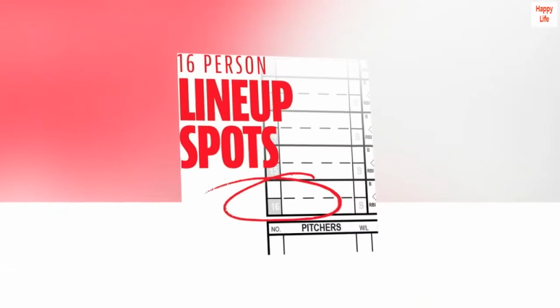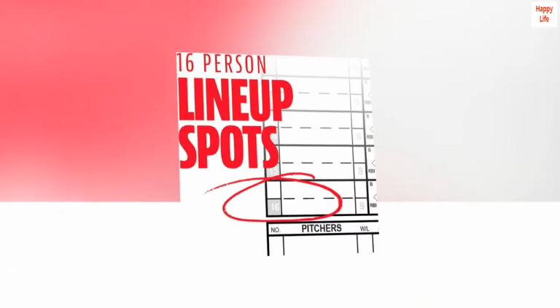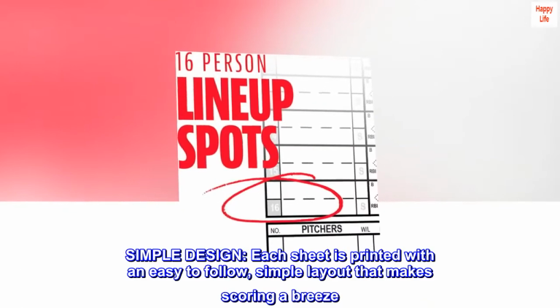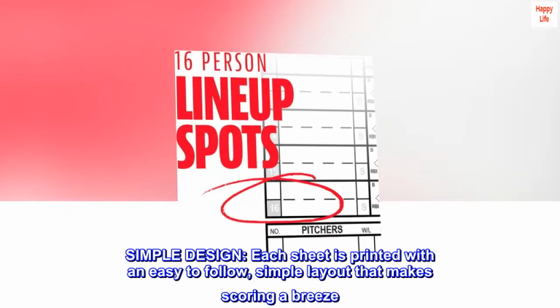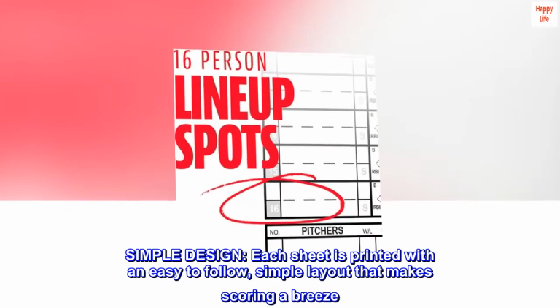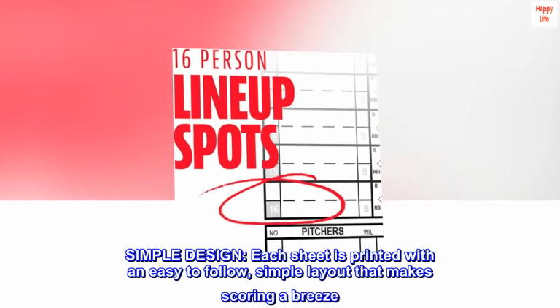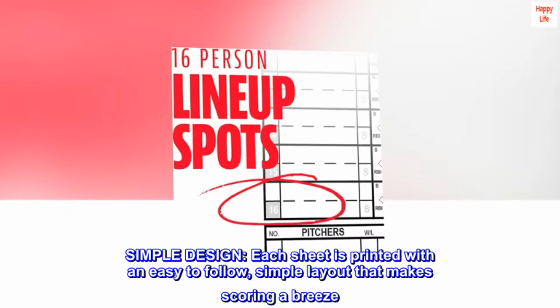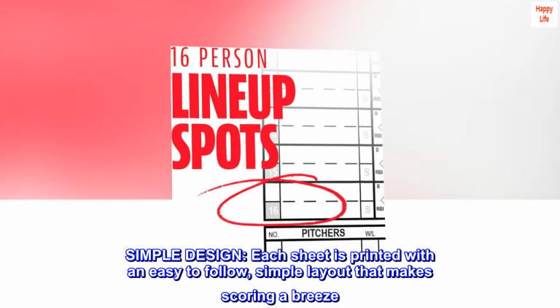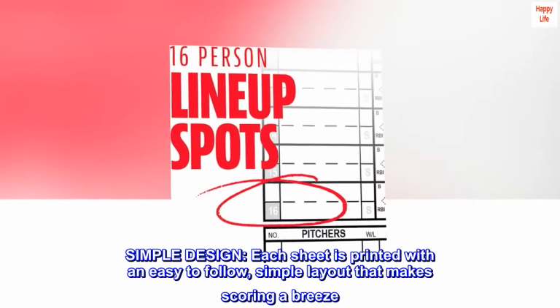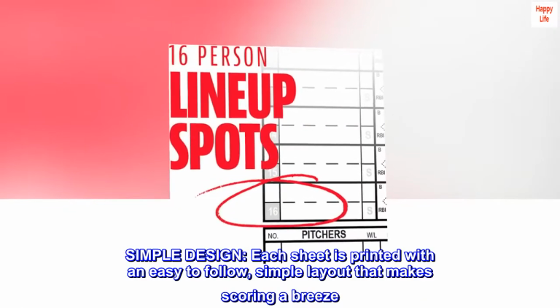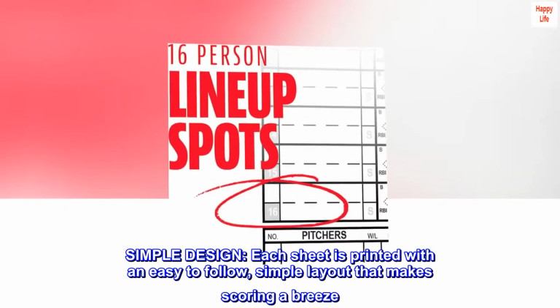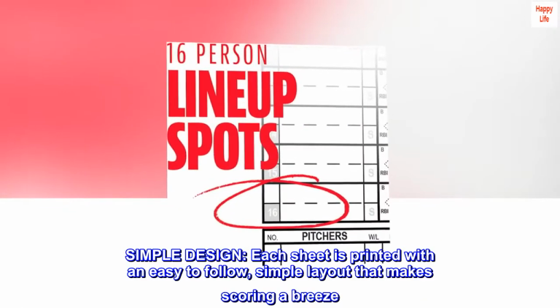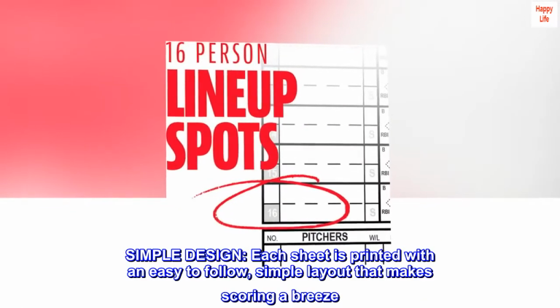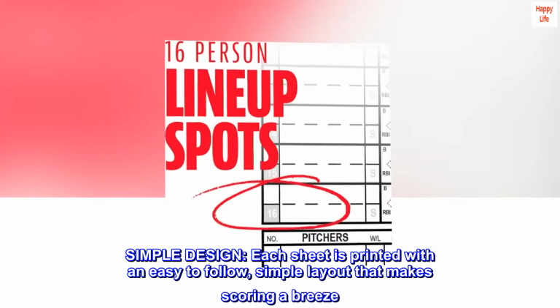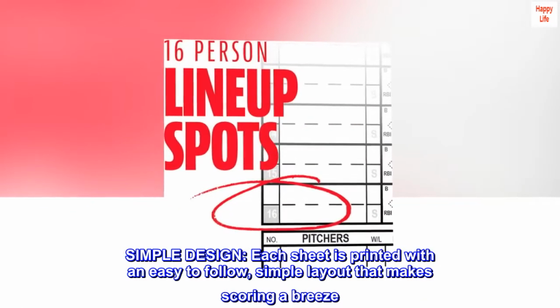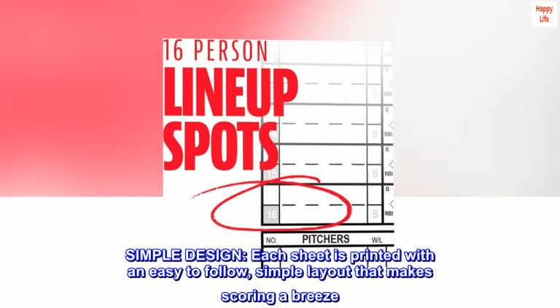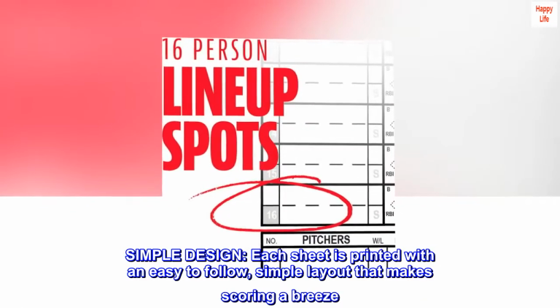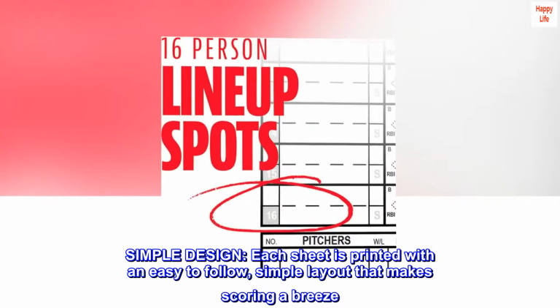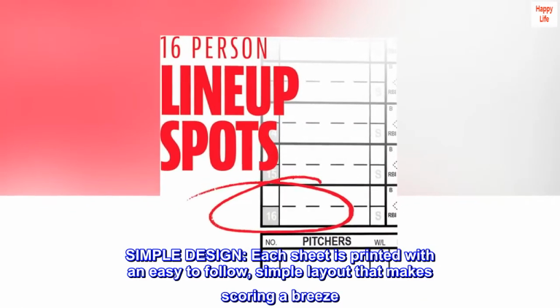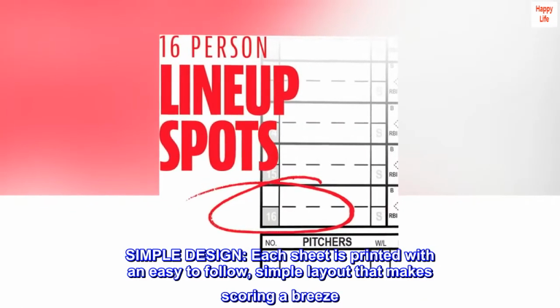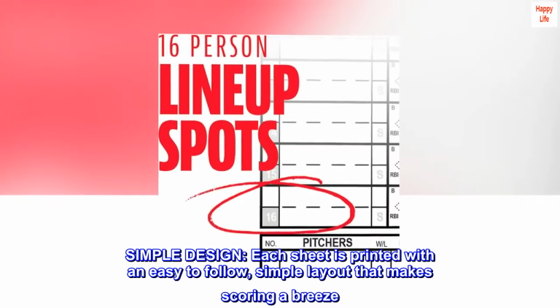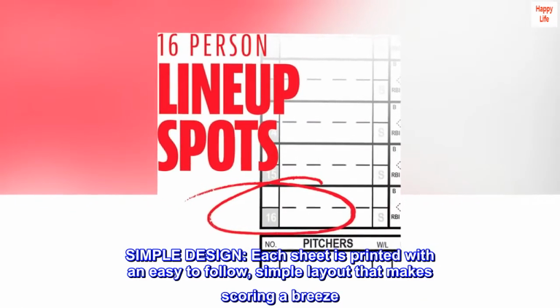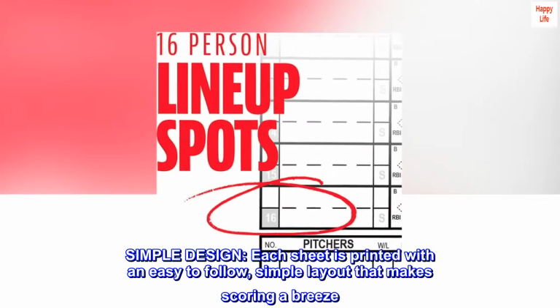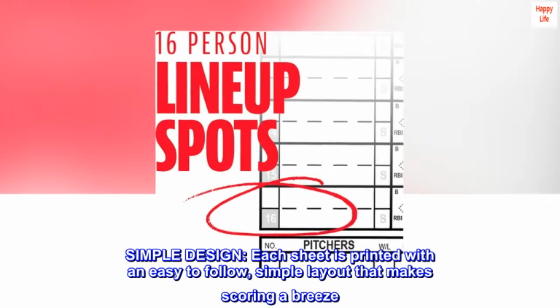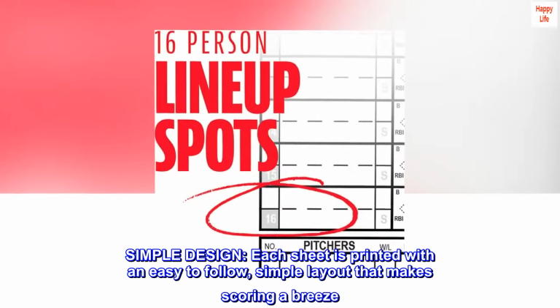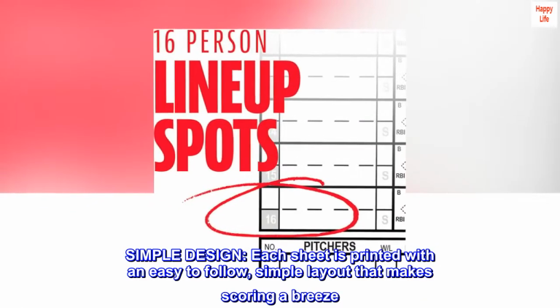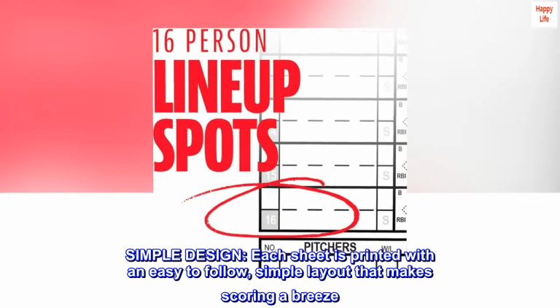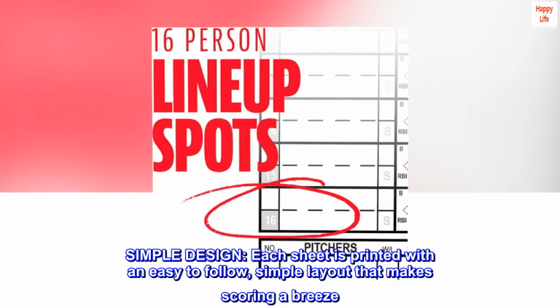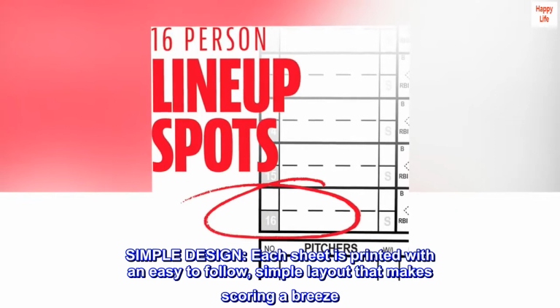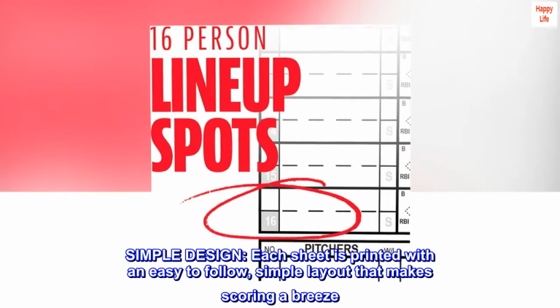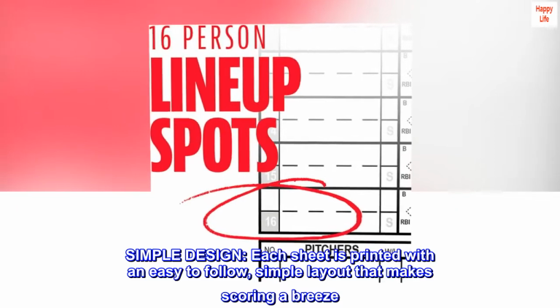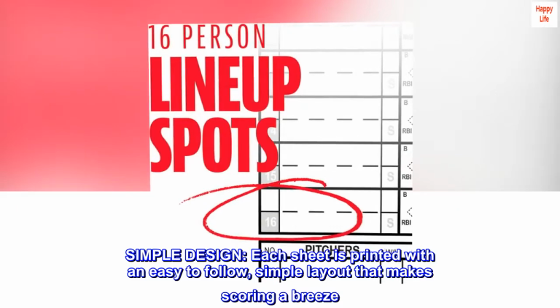Simple design. Each sheet is printed with an easy-to-follow, simple layout that makes scoring a breeze.